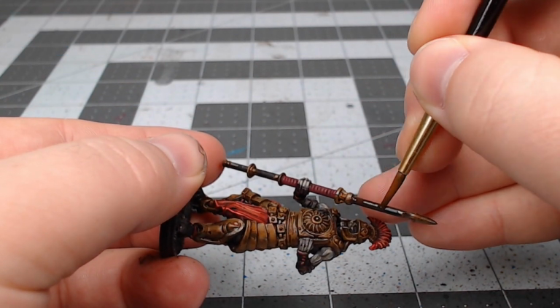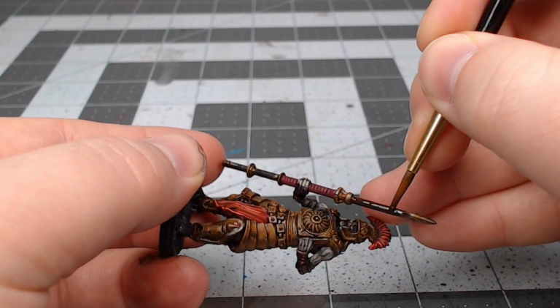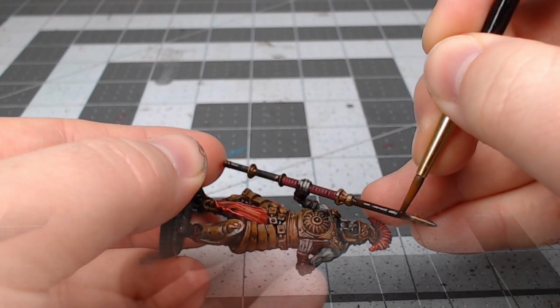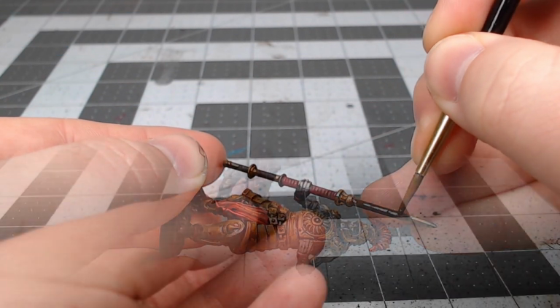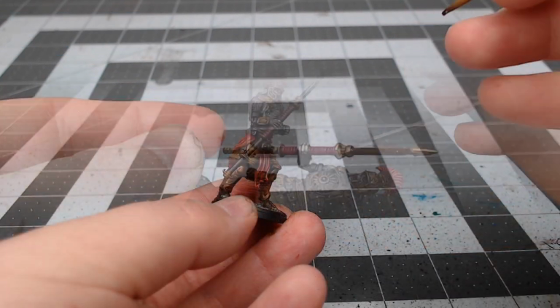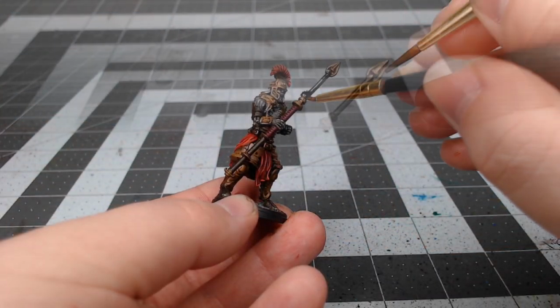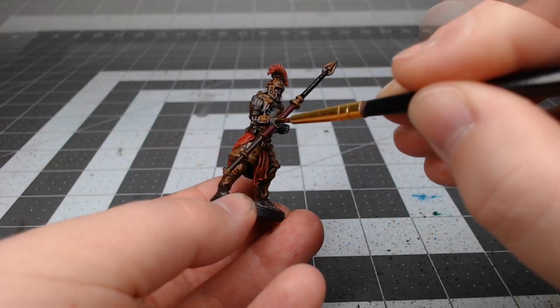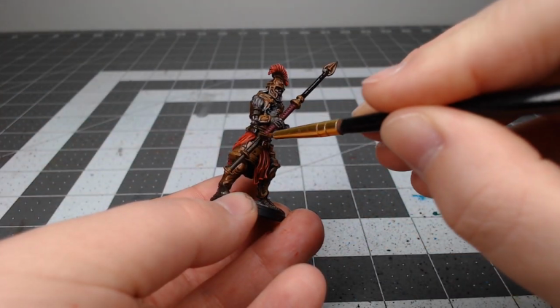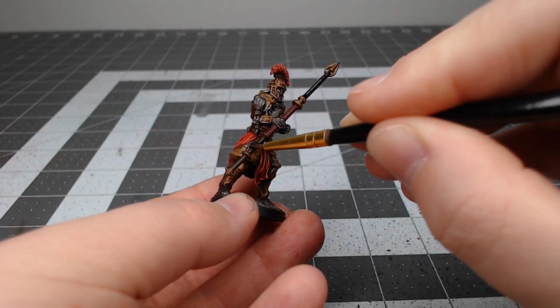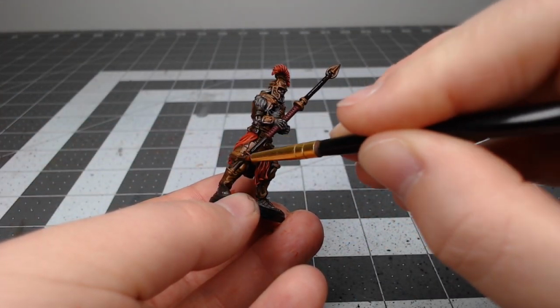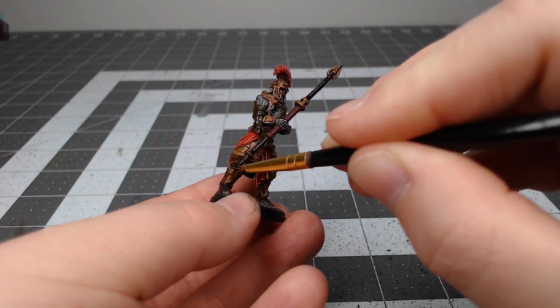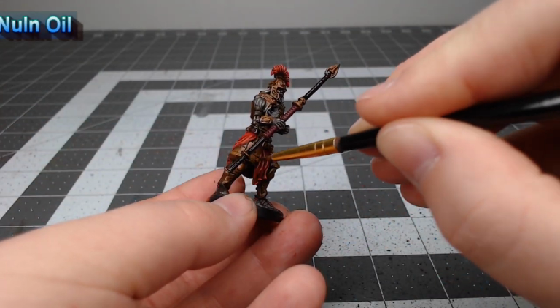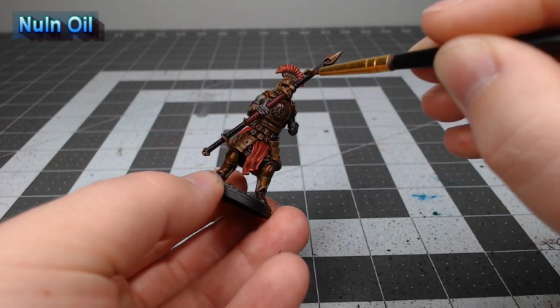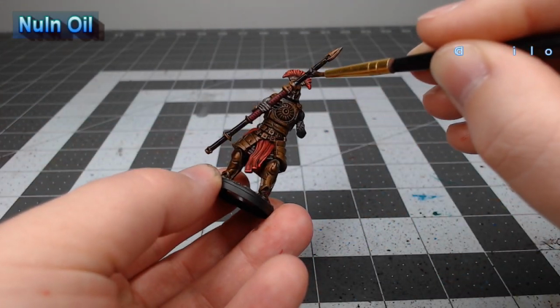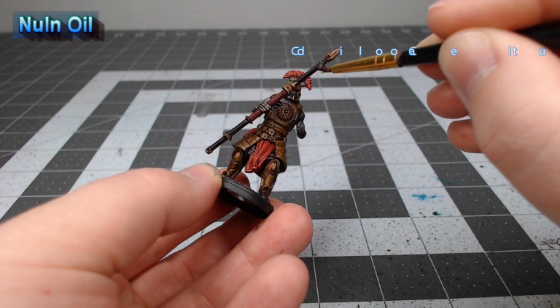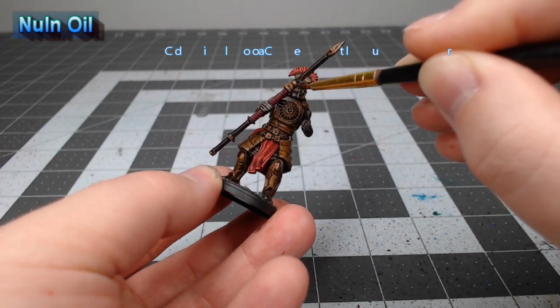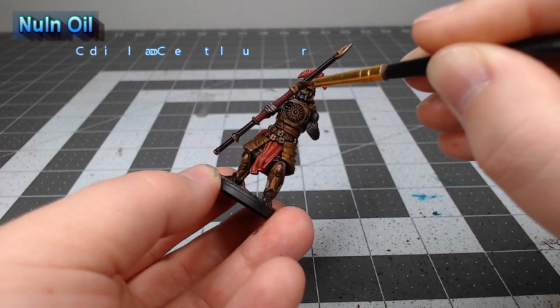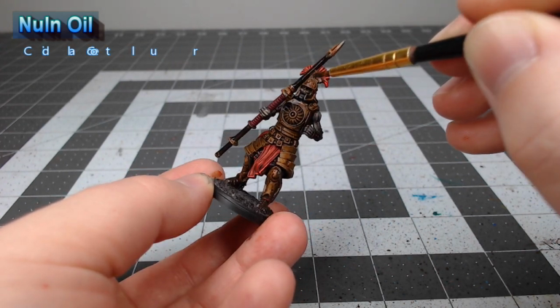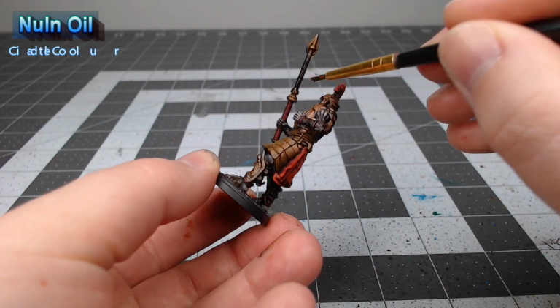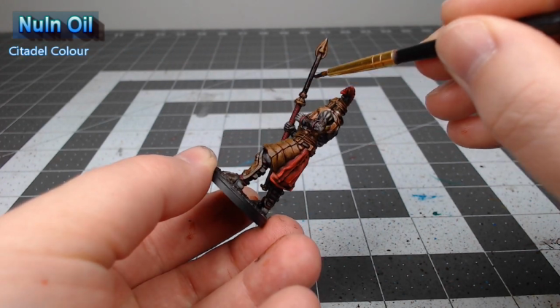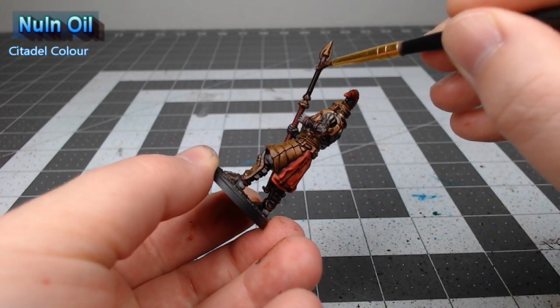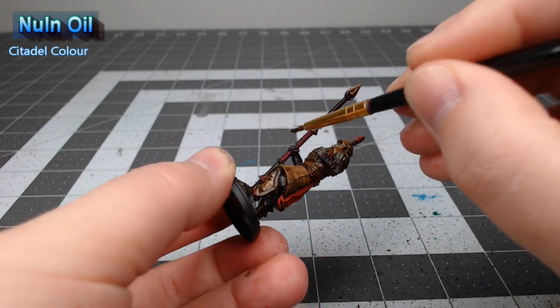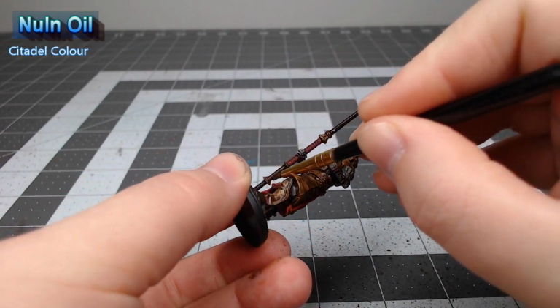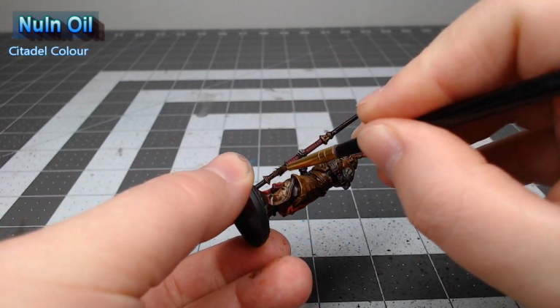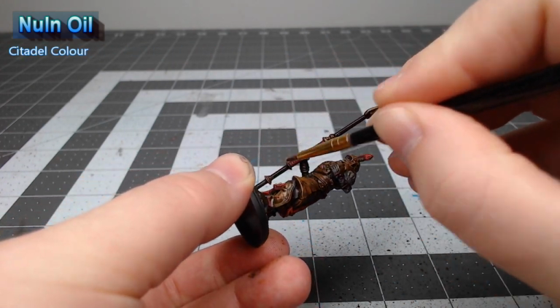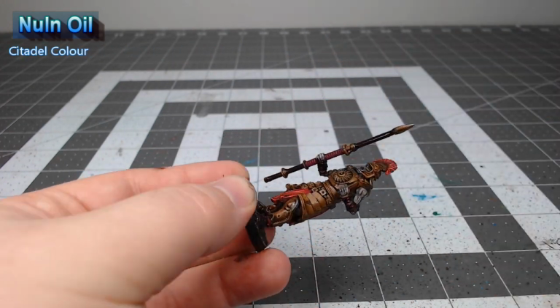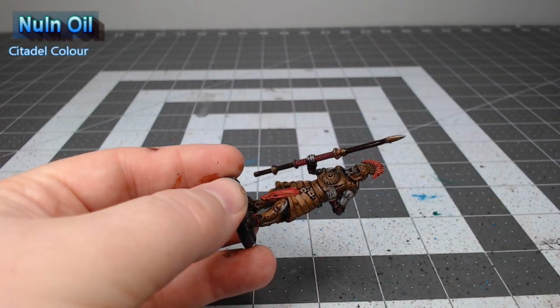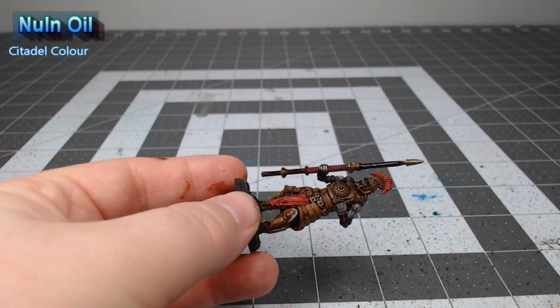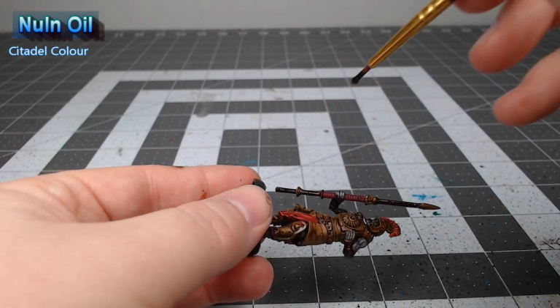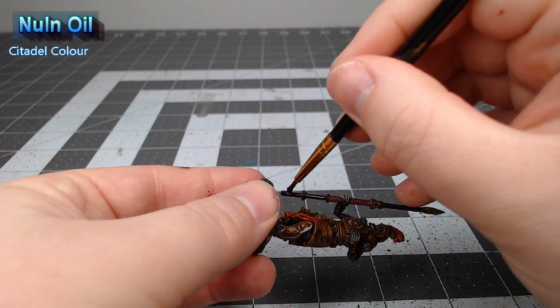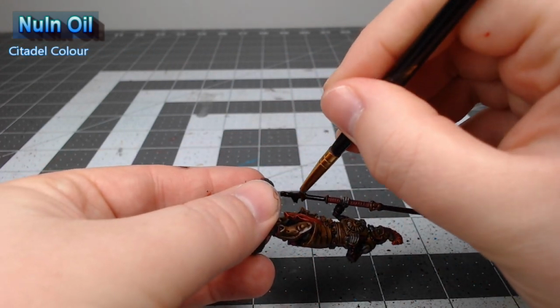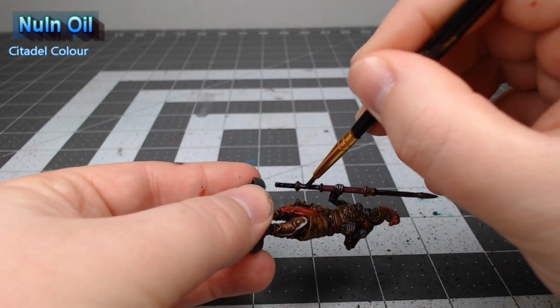We're going to shade all of the brown parts of the model using Nuln Oil, and once again I would have preferred to use Agrax Earthshade, but I didn't have it on hand.